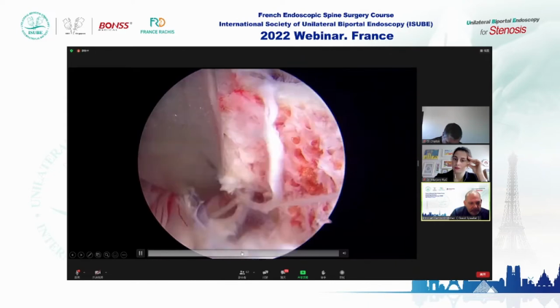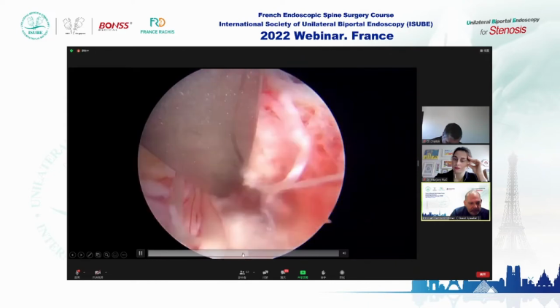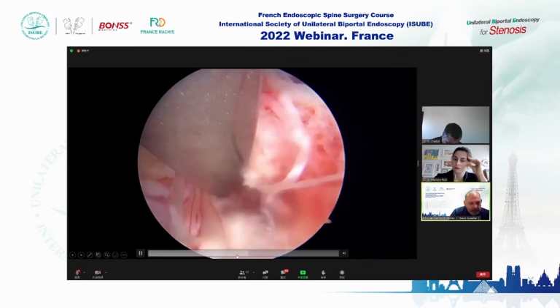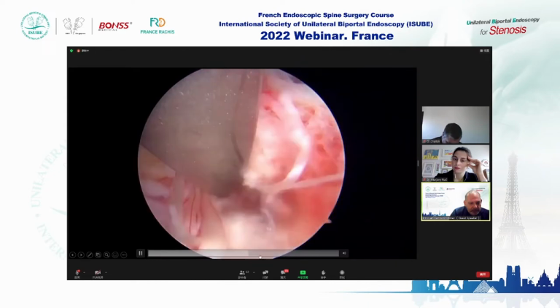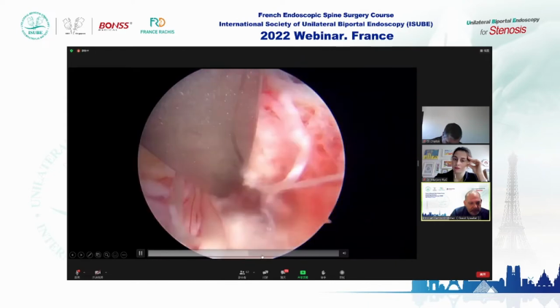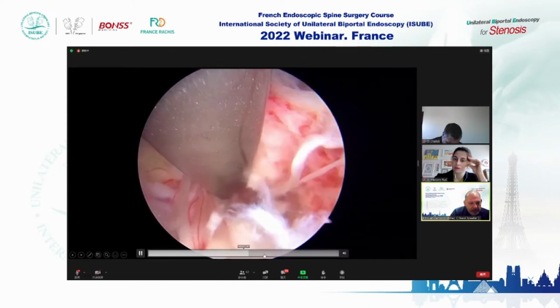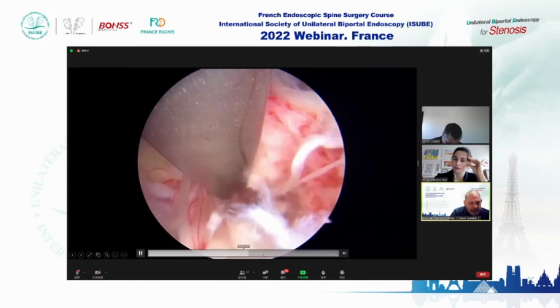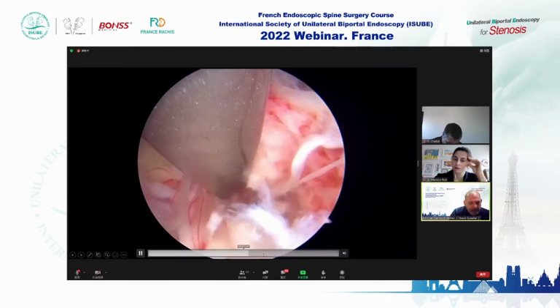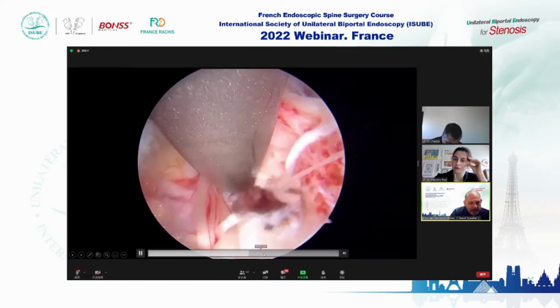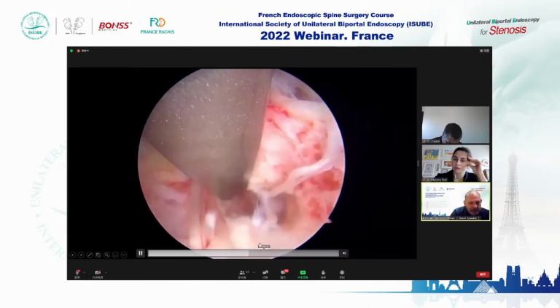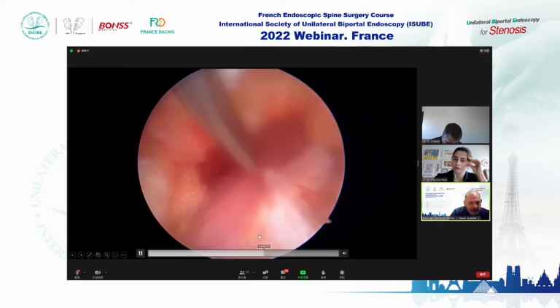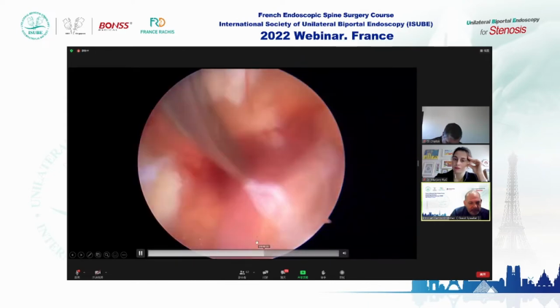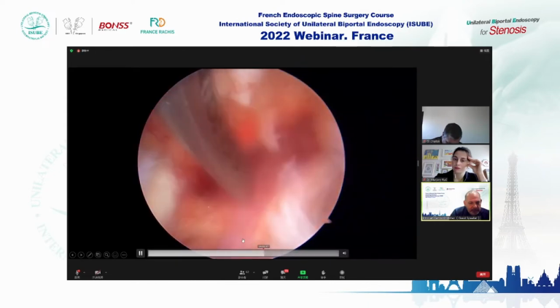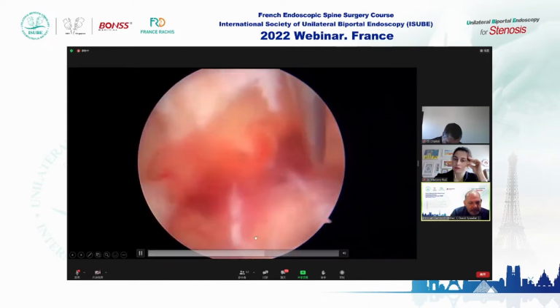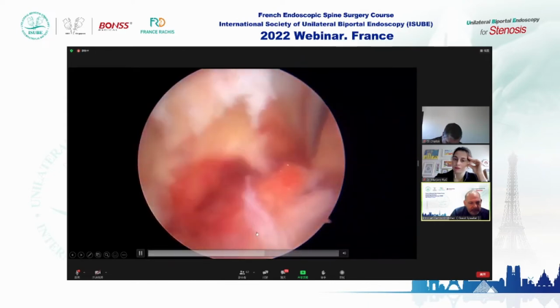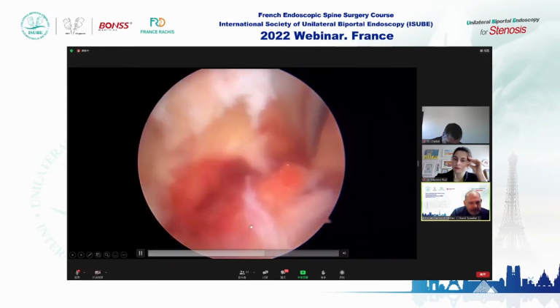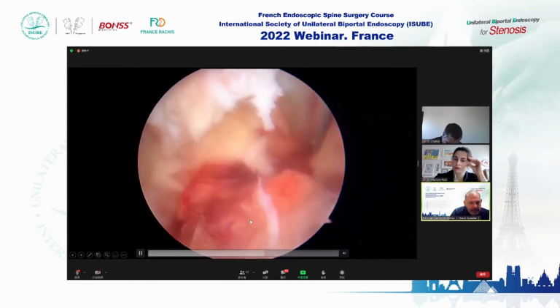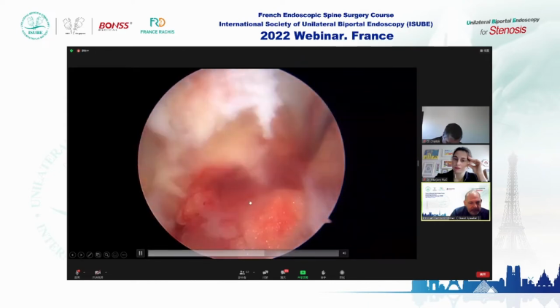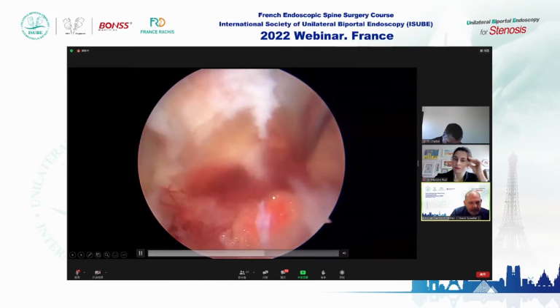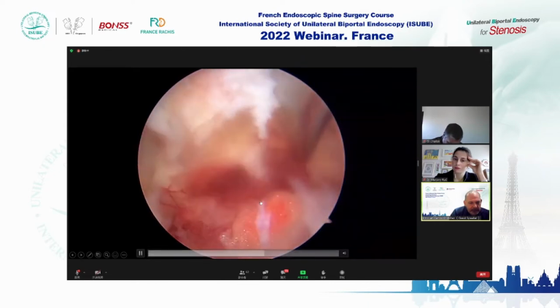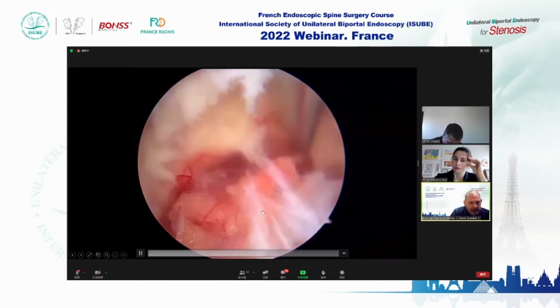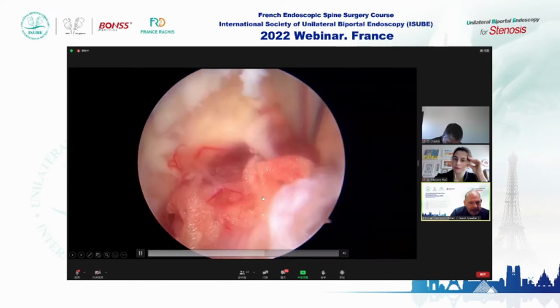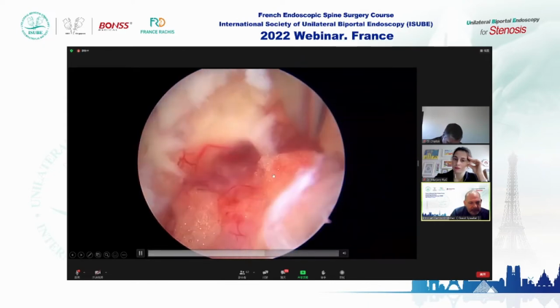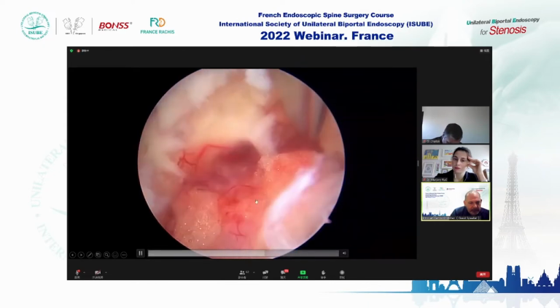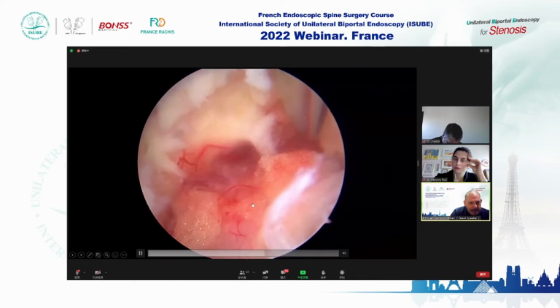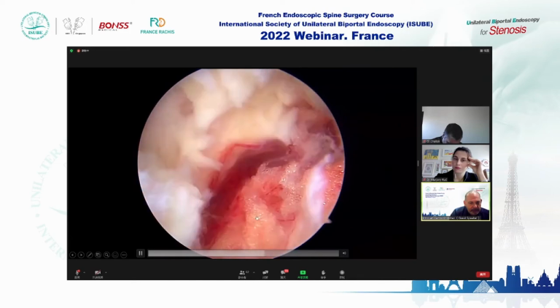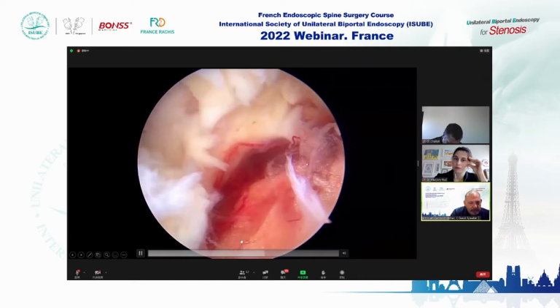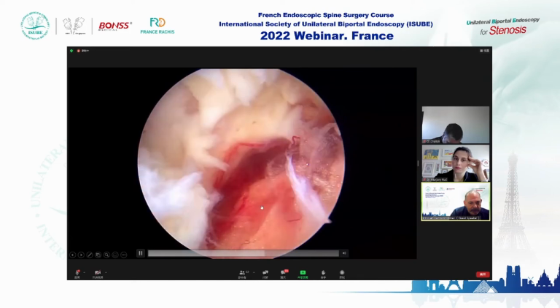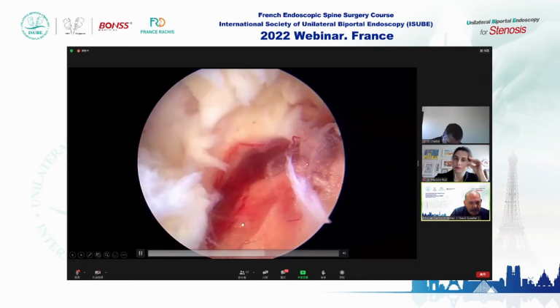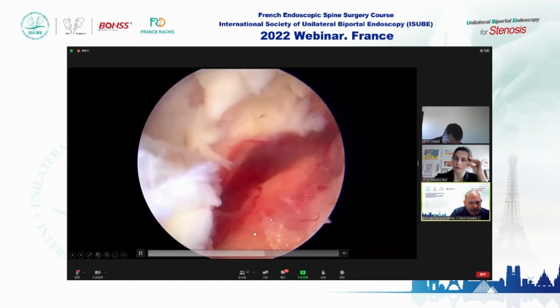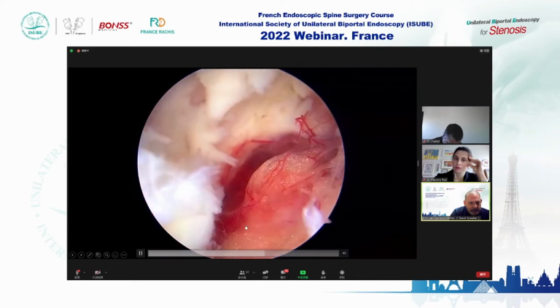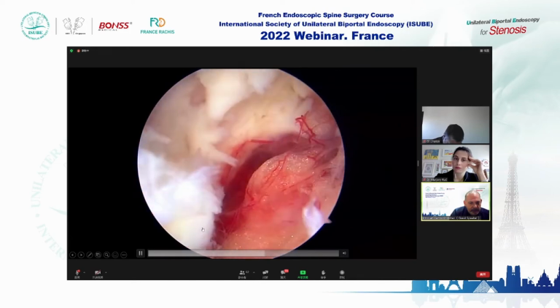We have removed the disk, and you can now see the nerve root and the dura are decompressed.